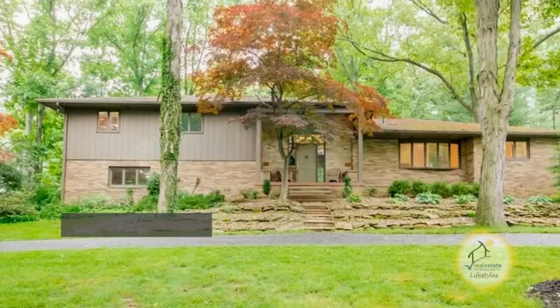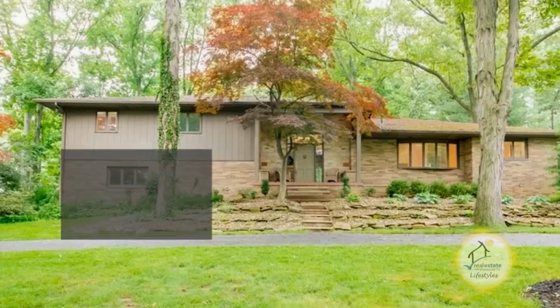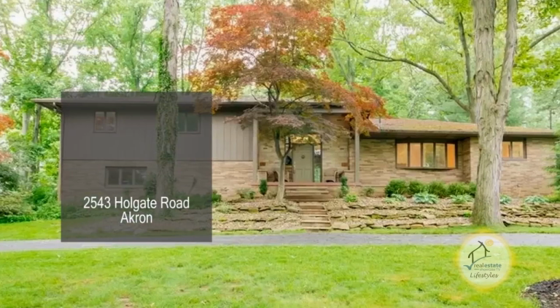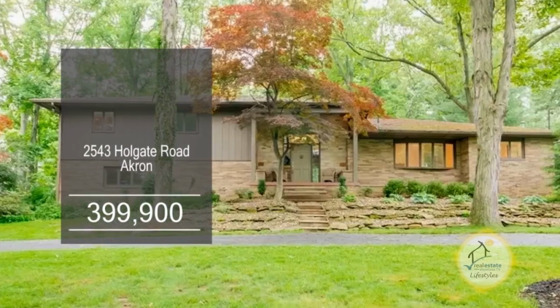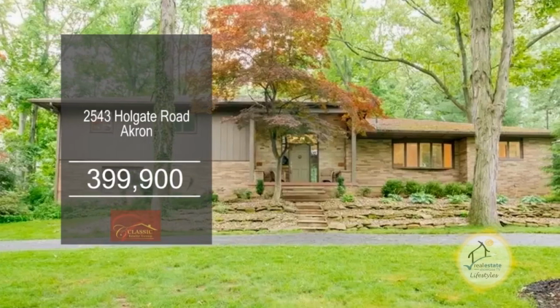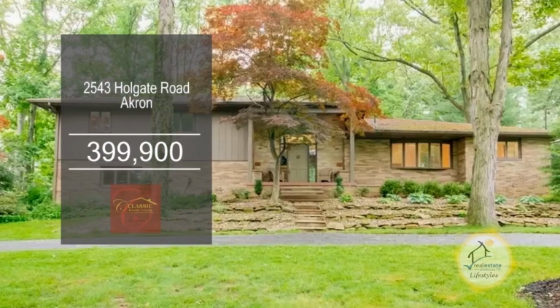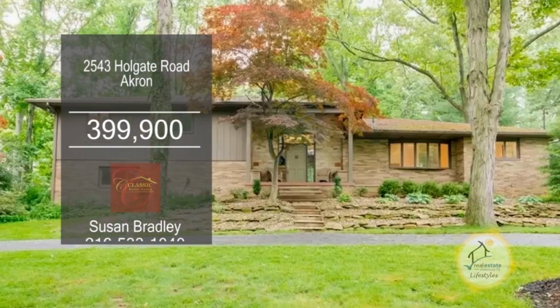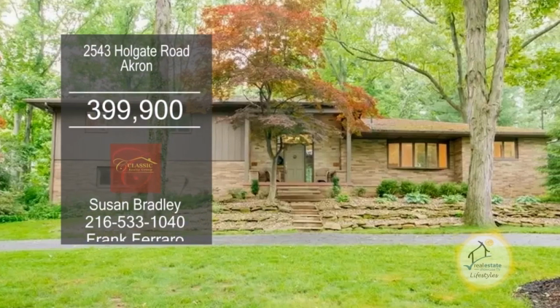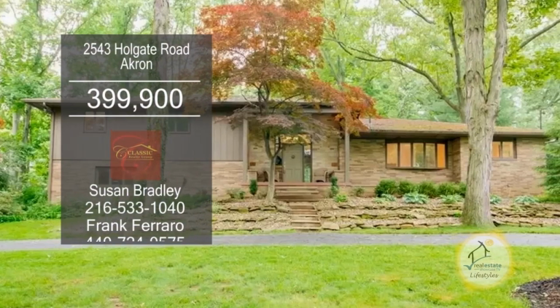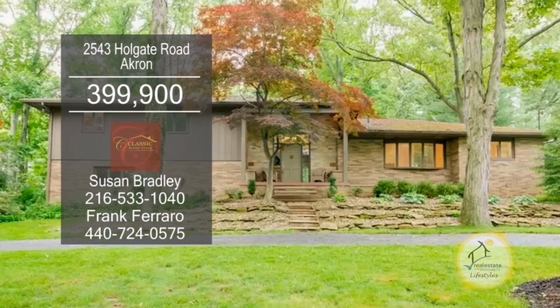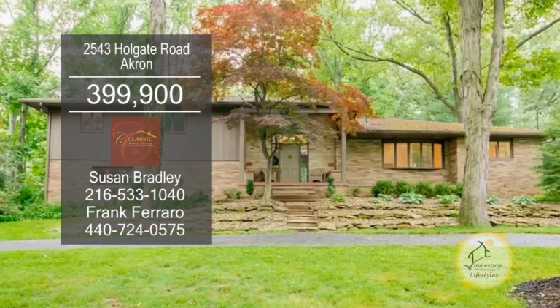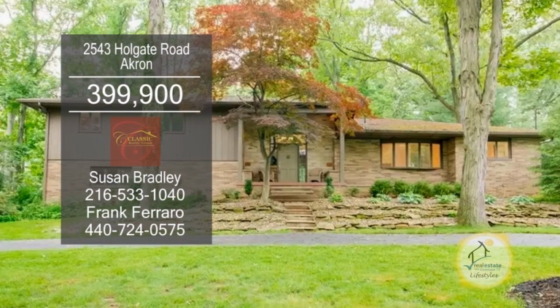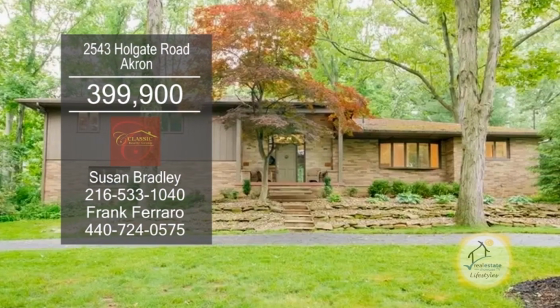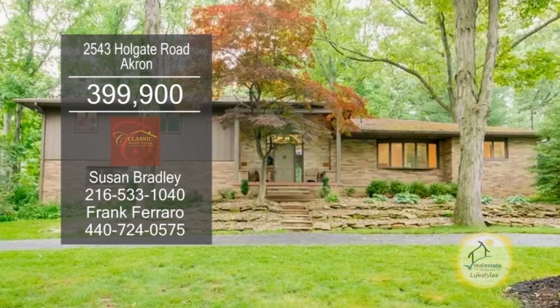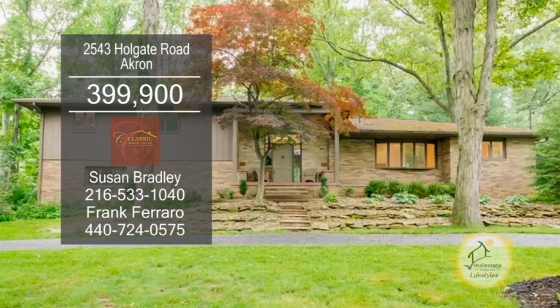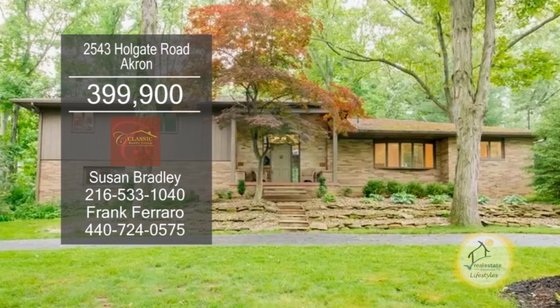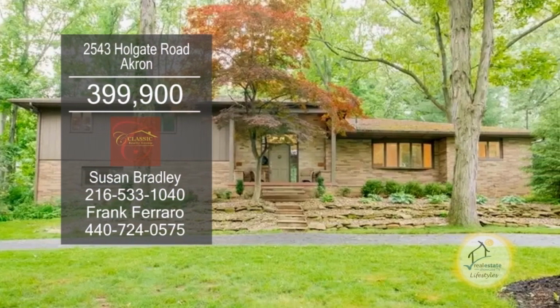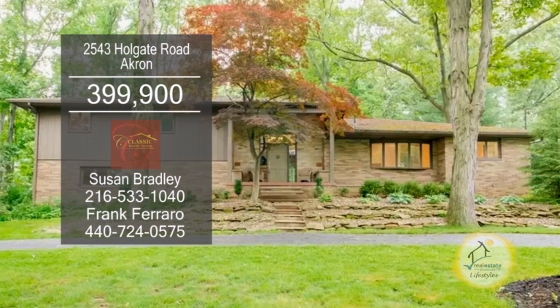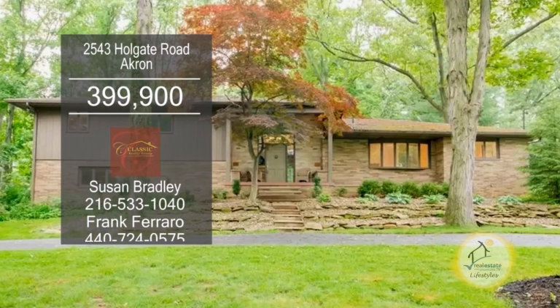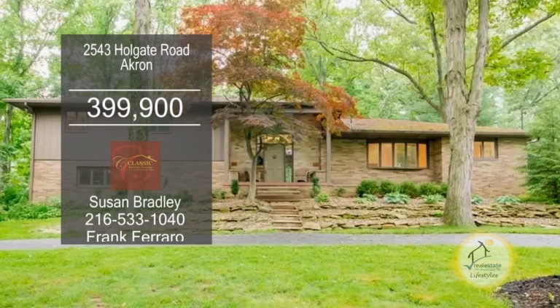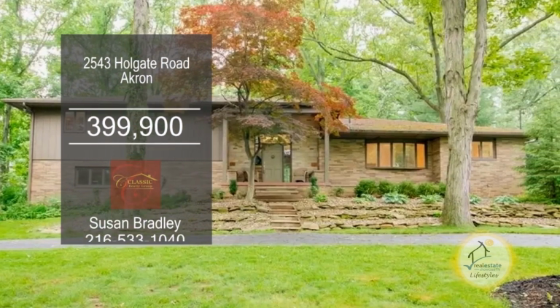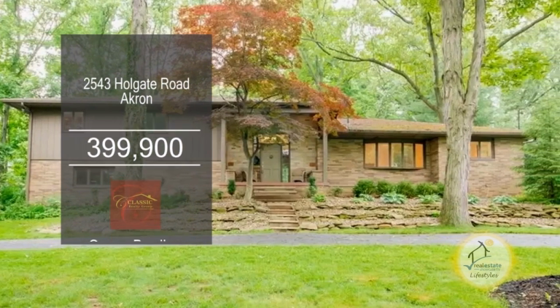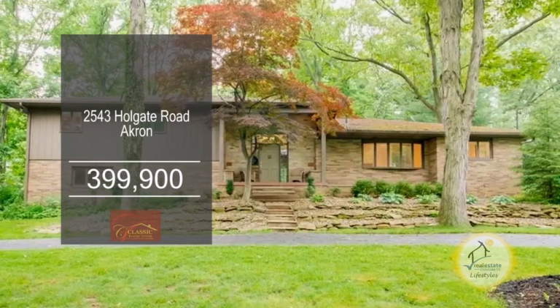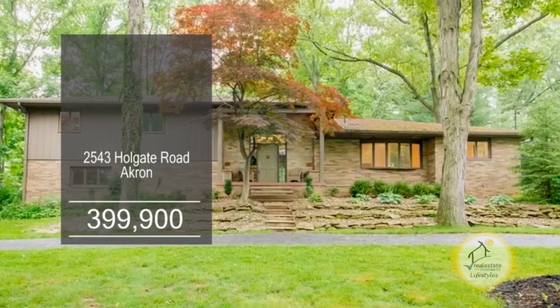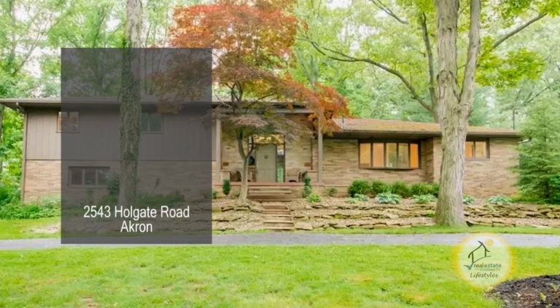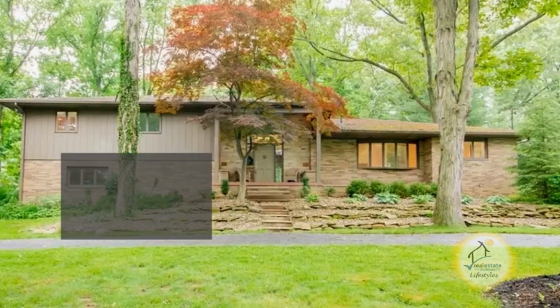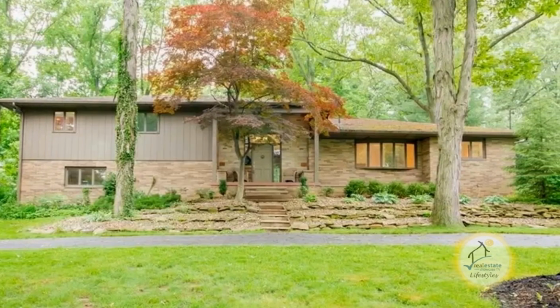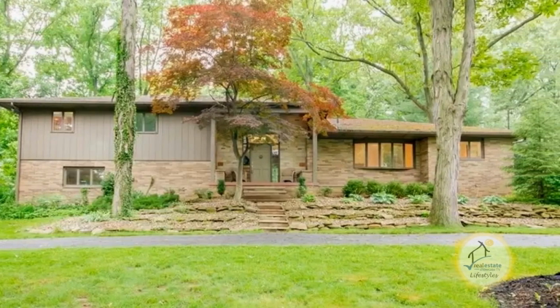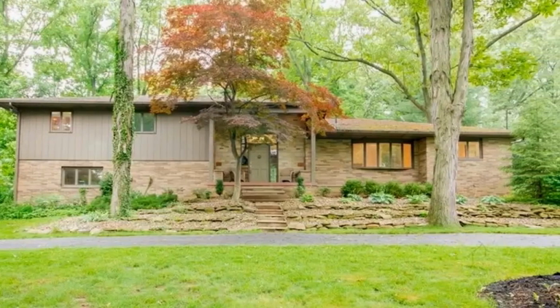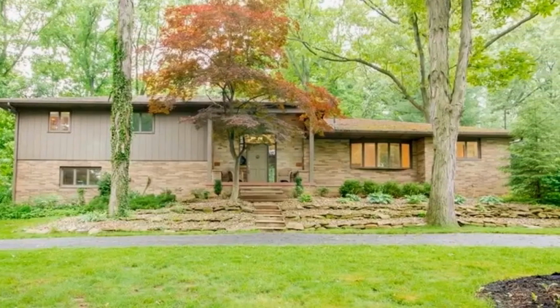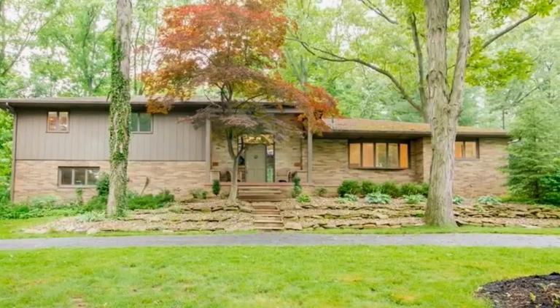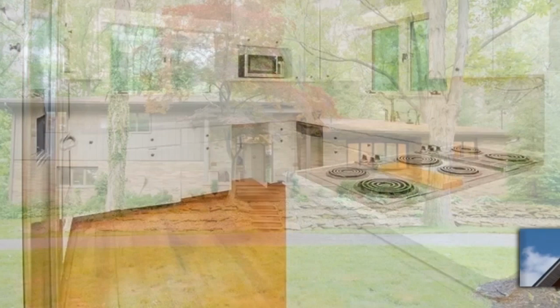This fabulous home in Akron boasts five bedrooms, three full baths, and two half baths.